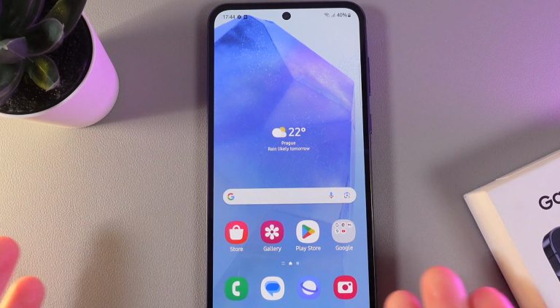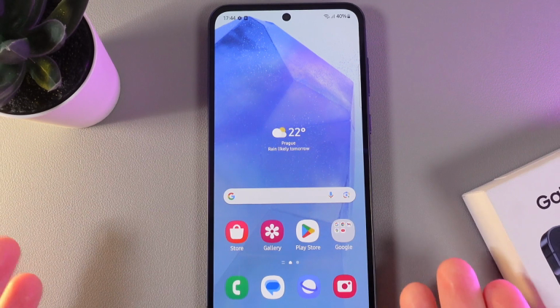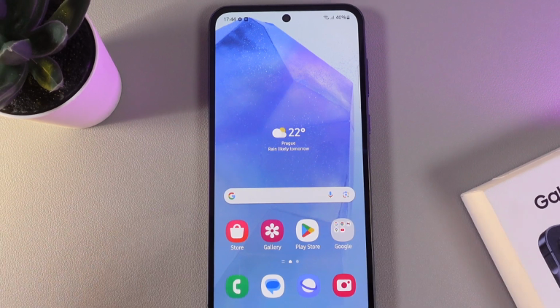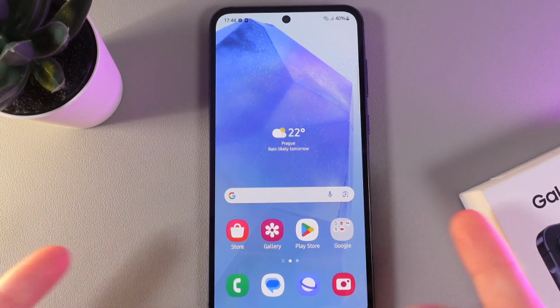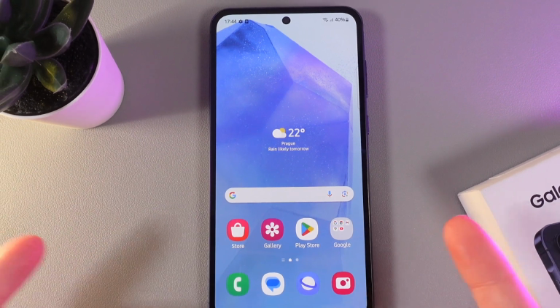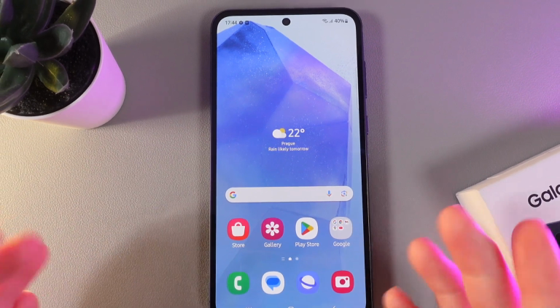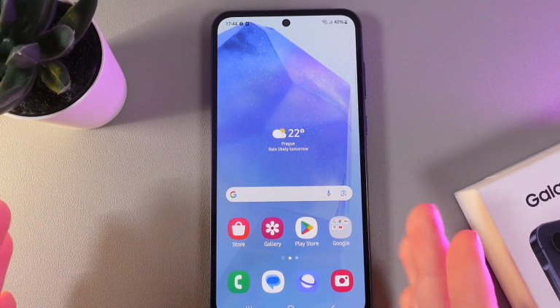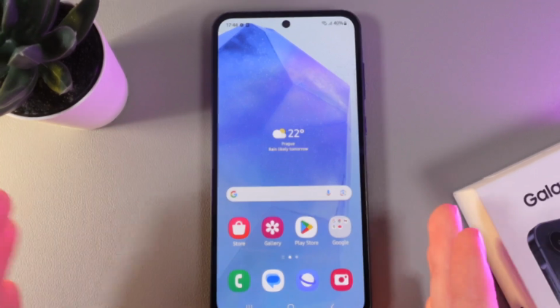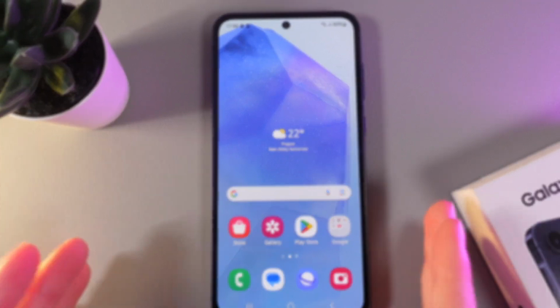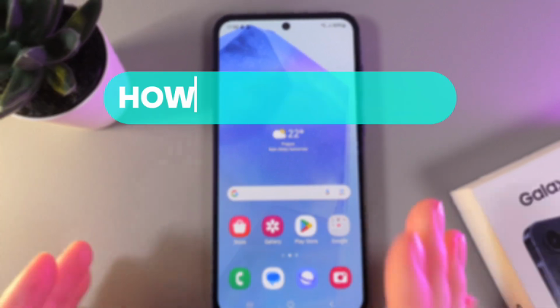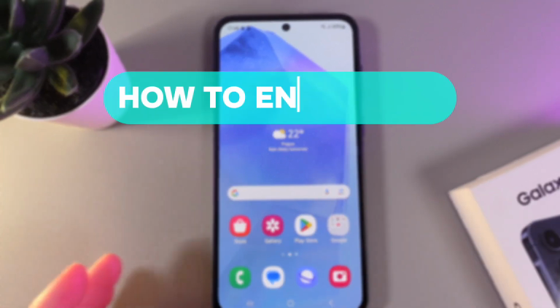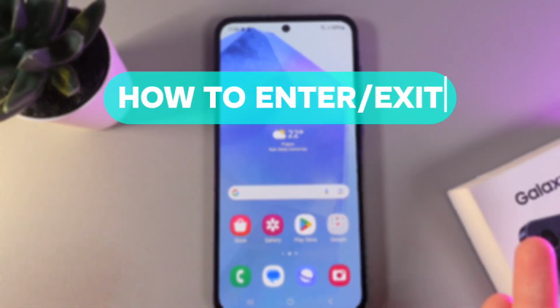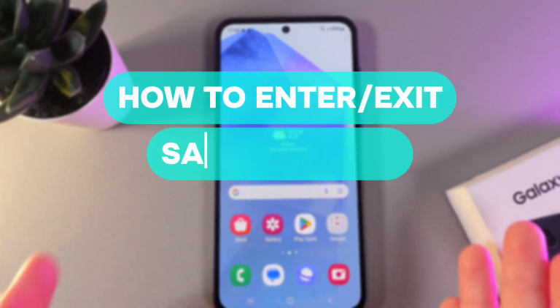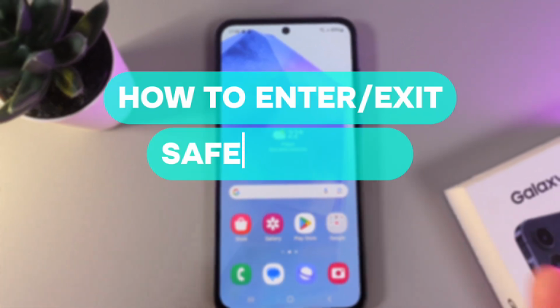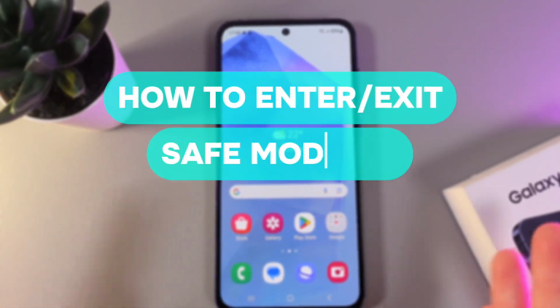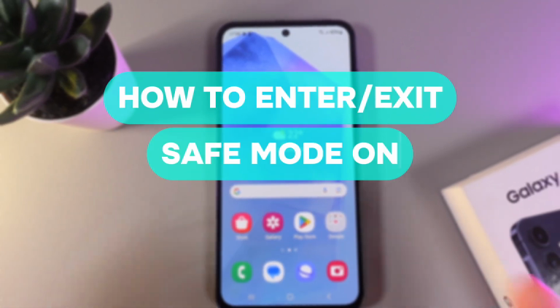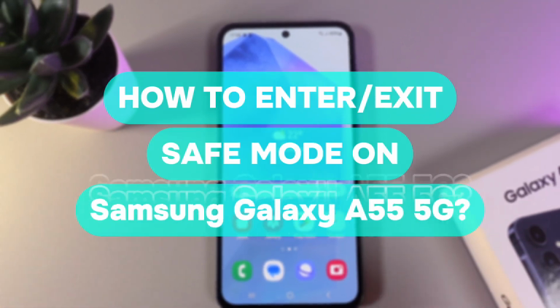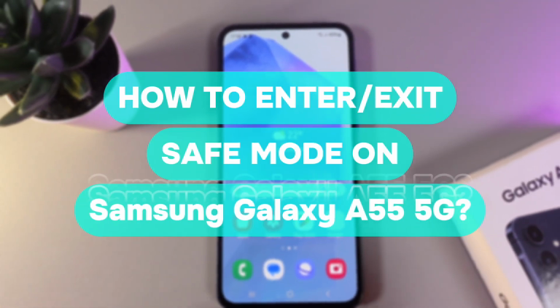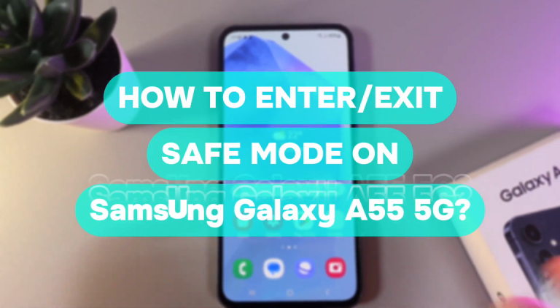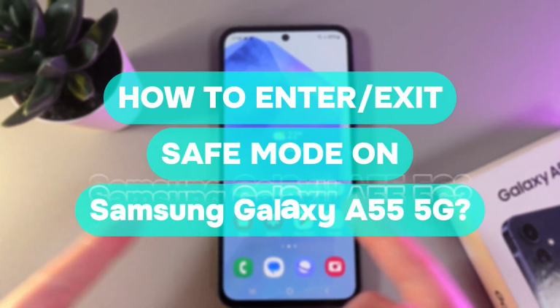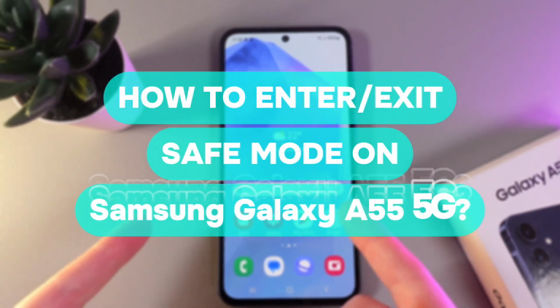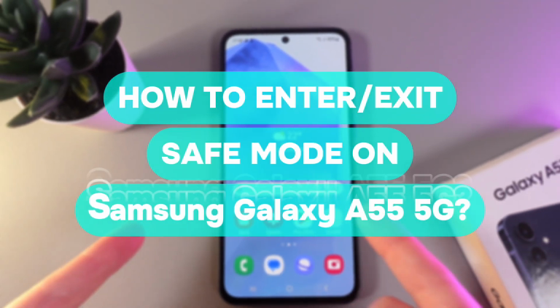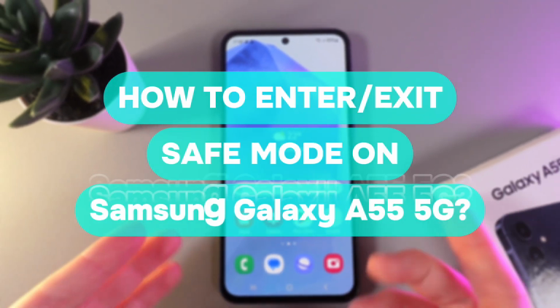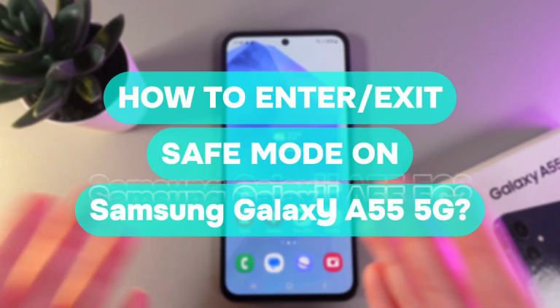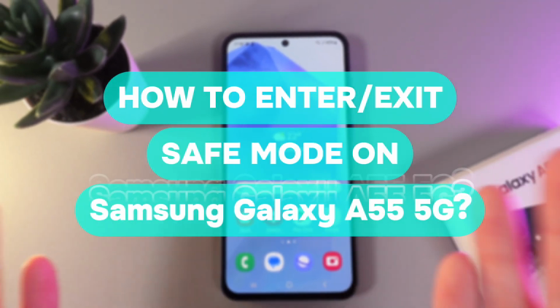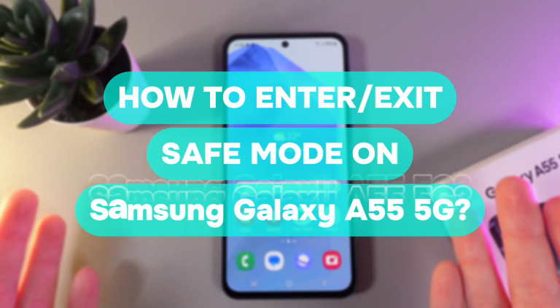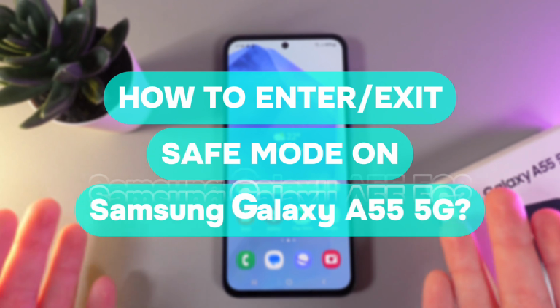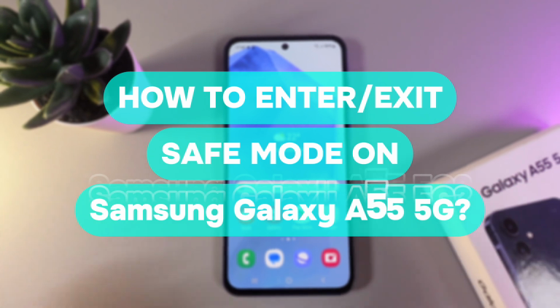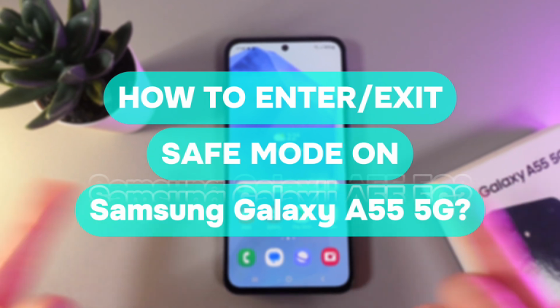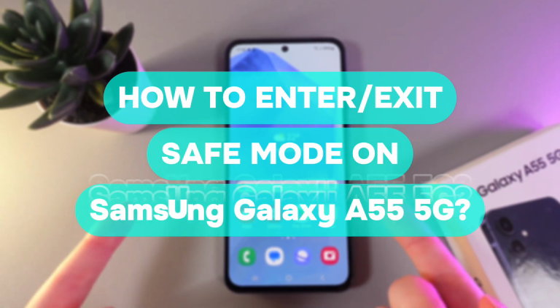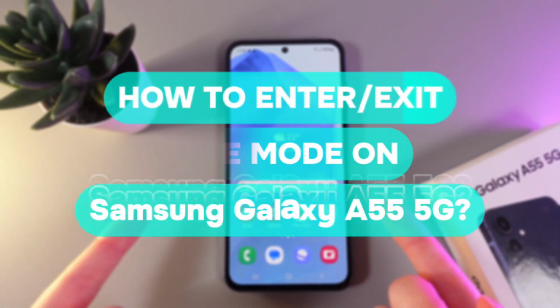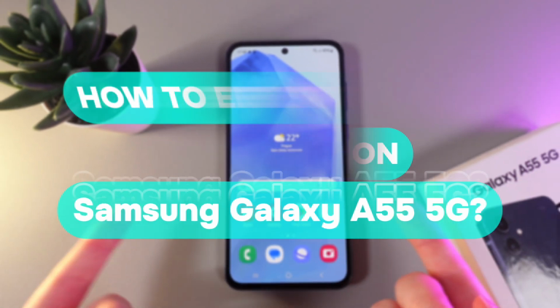Hi there! In today's video, I'll show you how to enter and exit safe mode on your Samsung Galaxy A55. Let's get started.